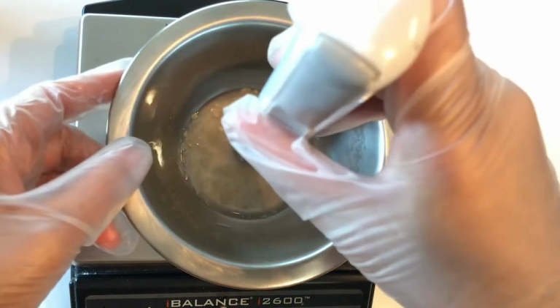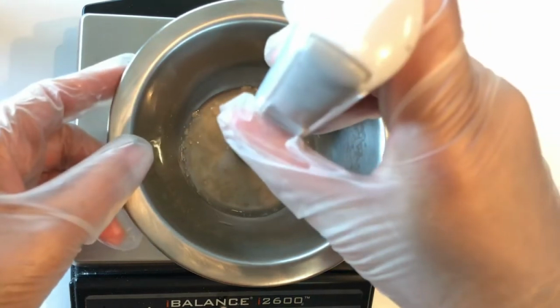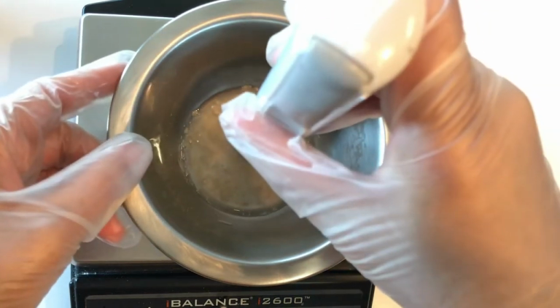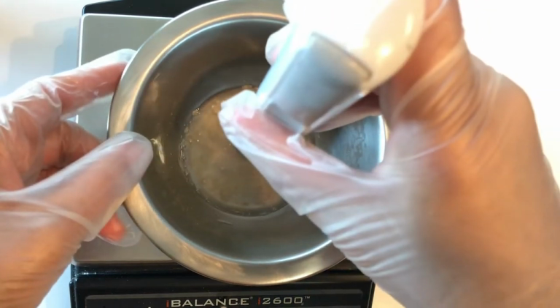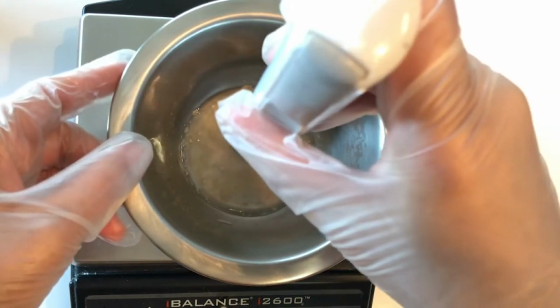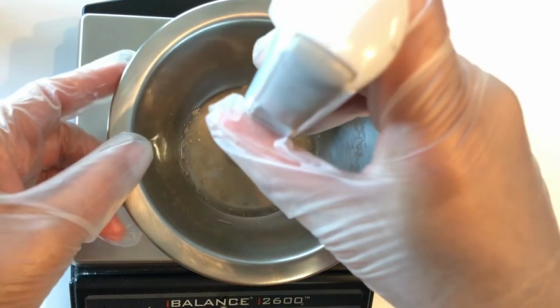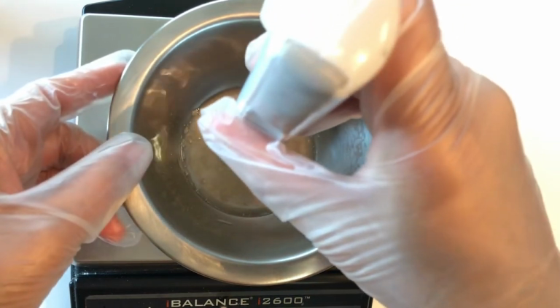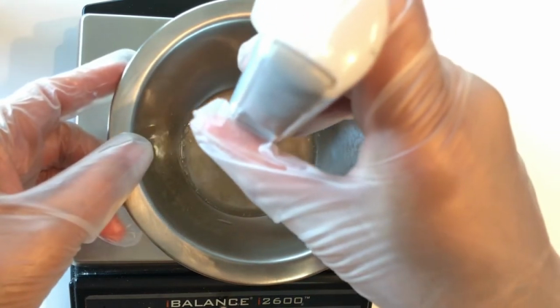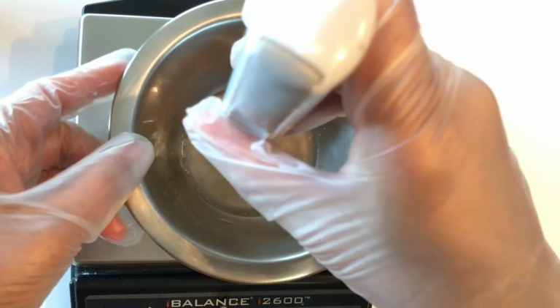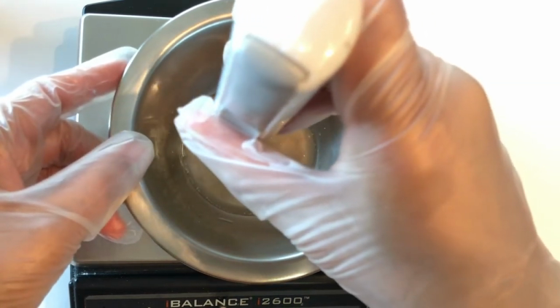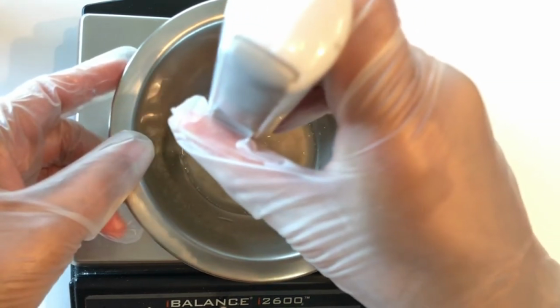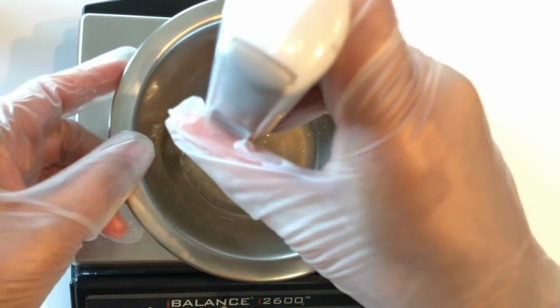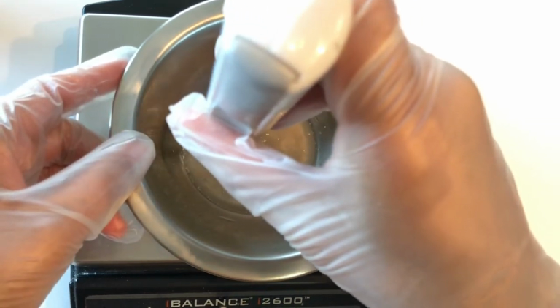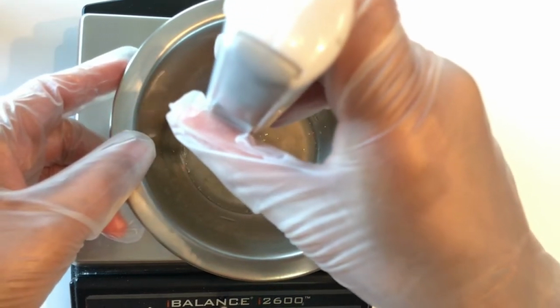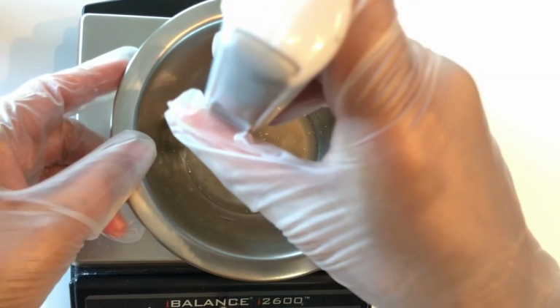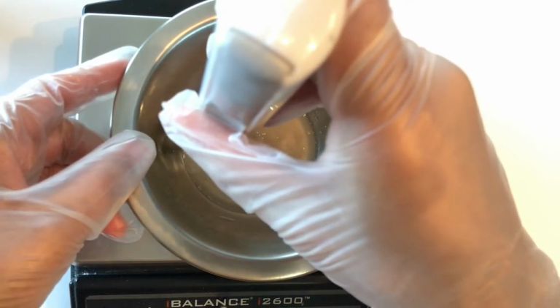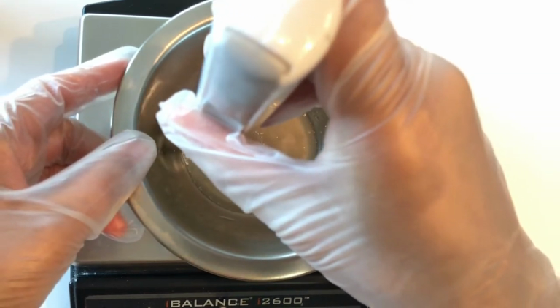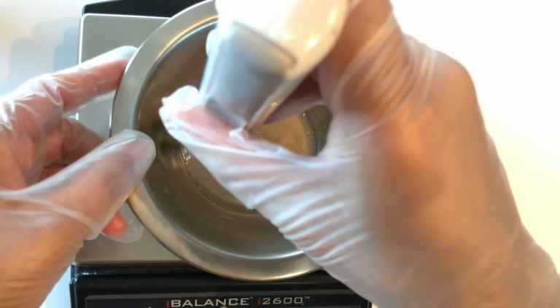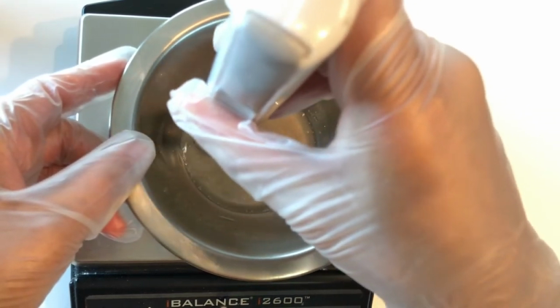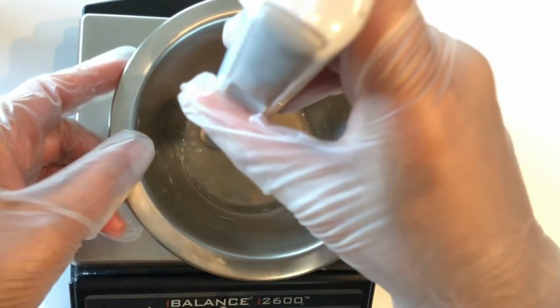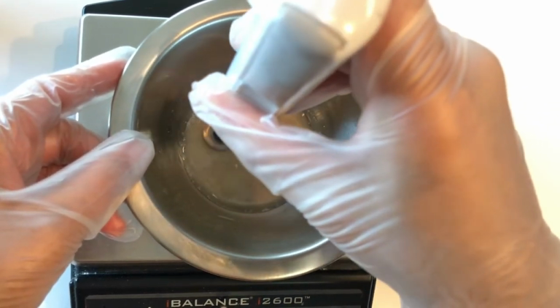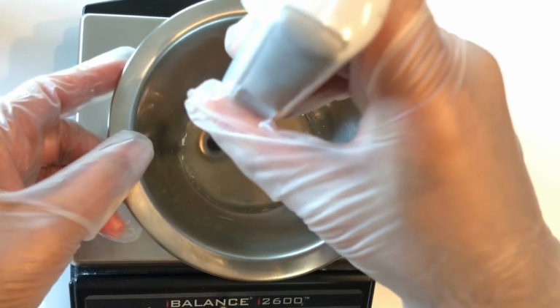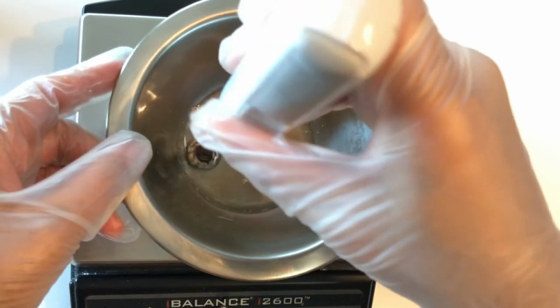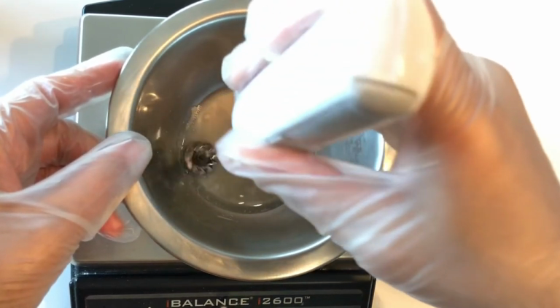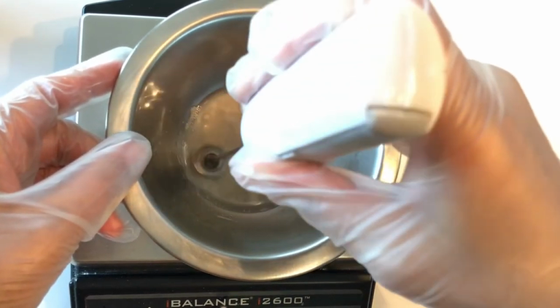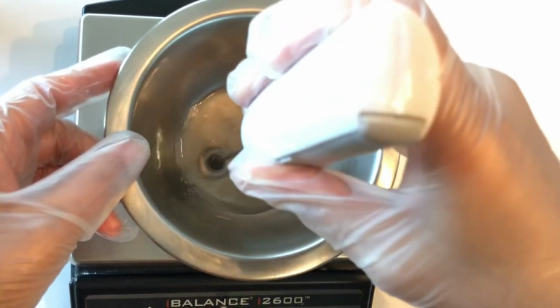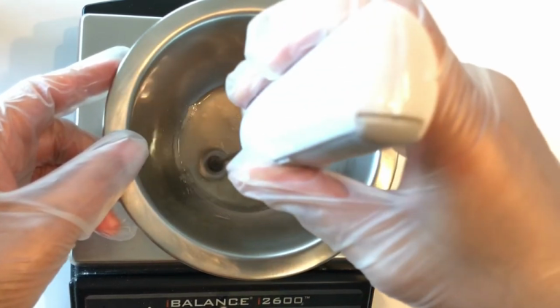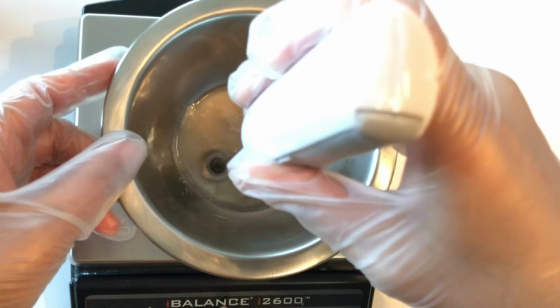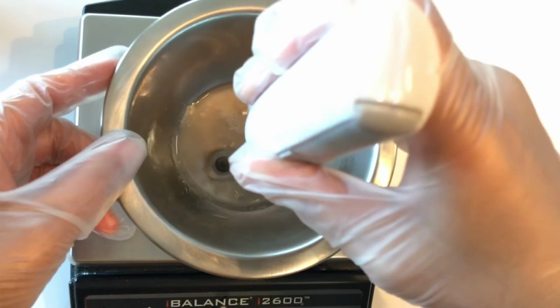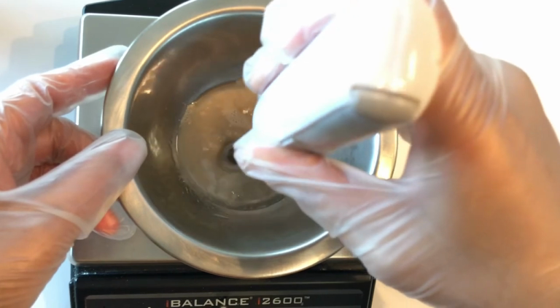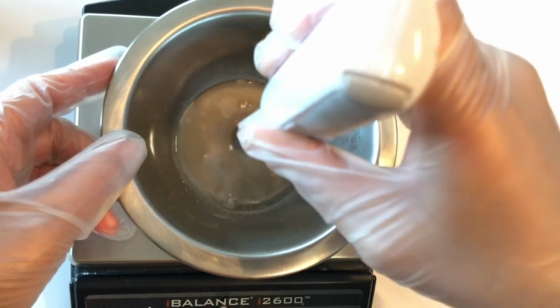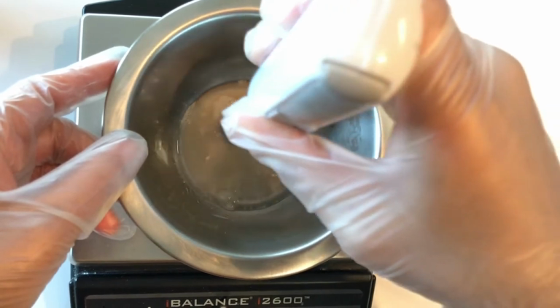And now I'm going in with my stick blender to make sure the thickening clay has been mixed in really good.